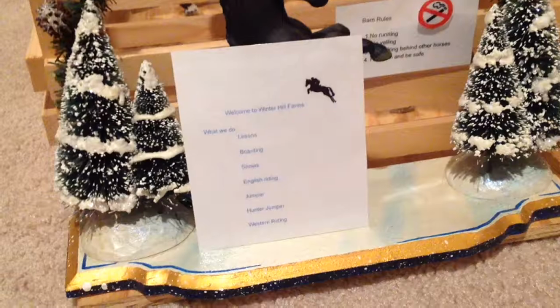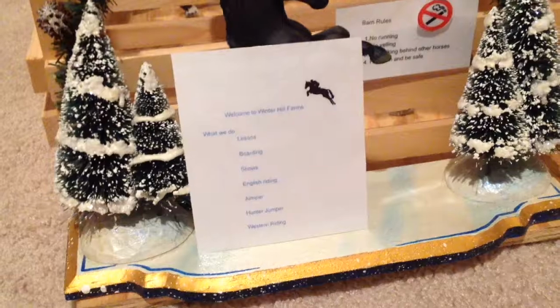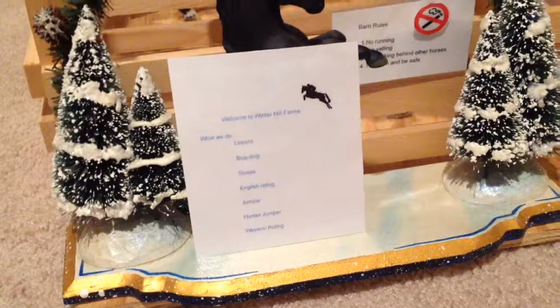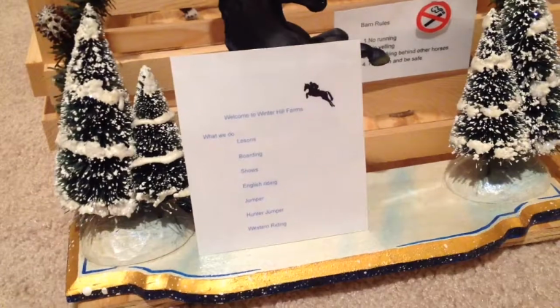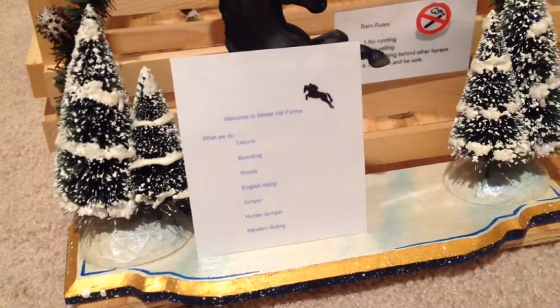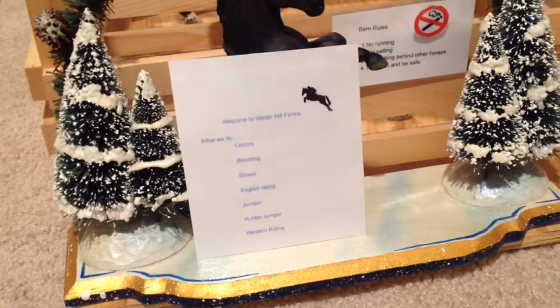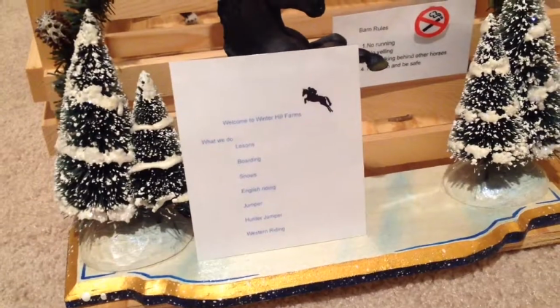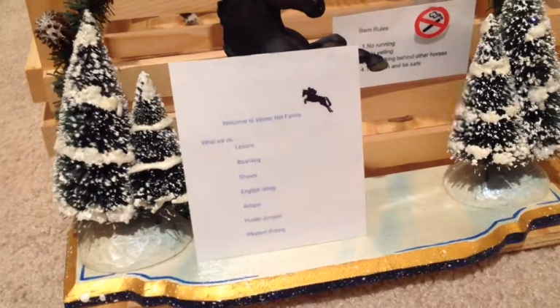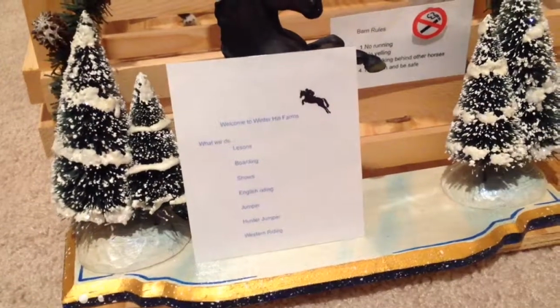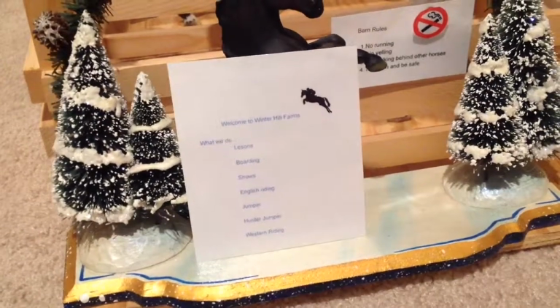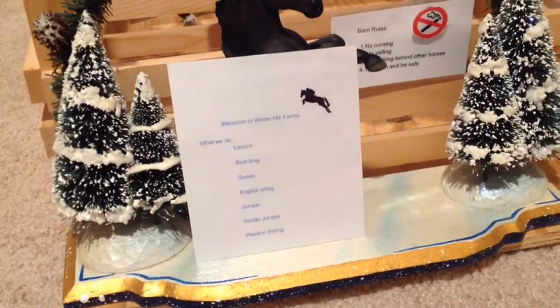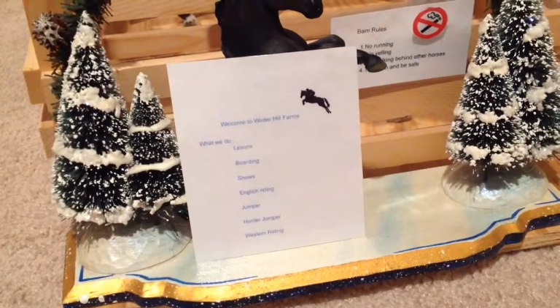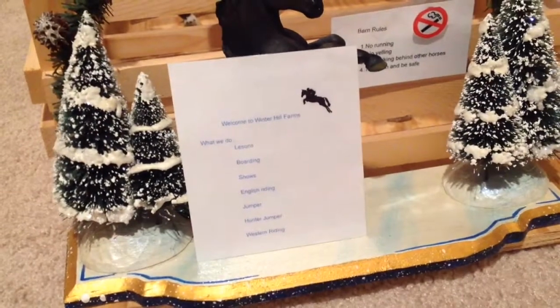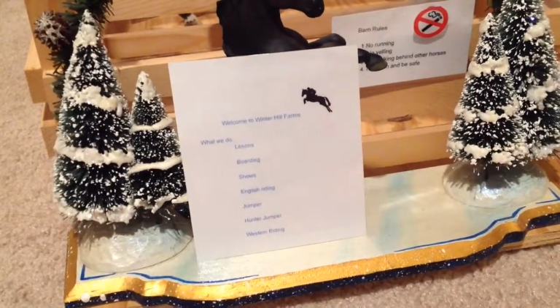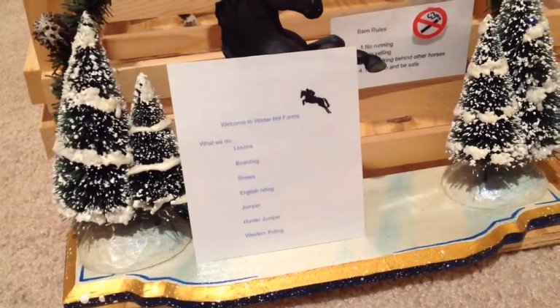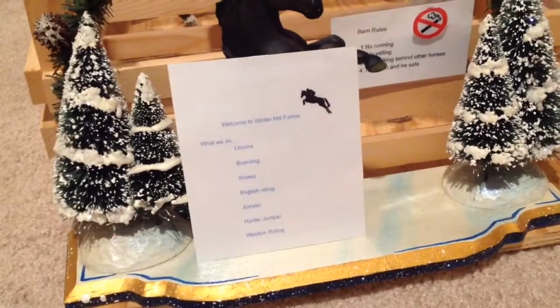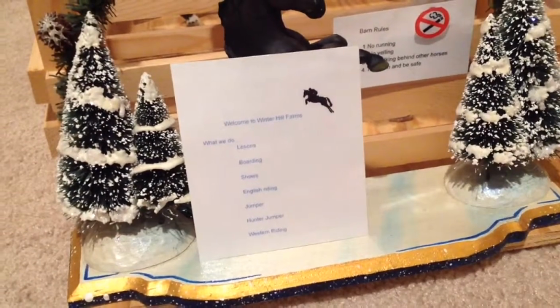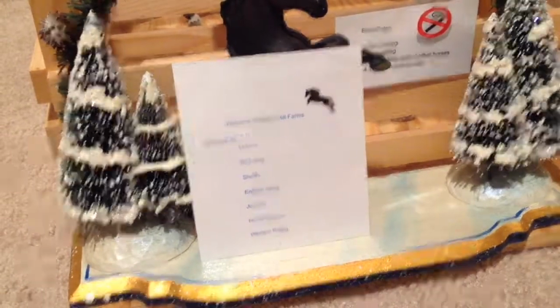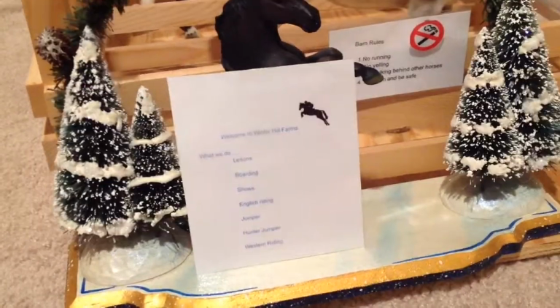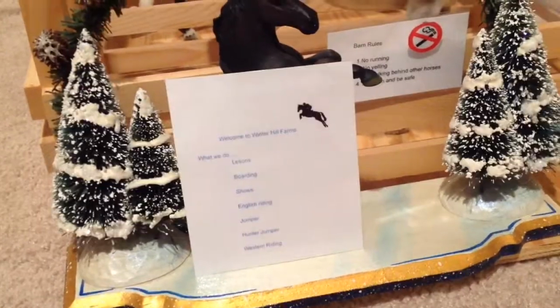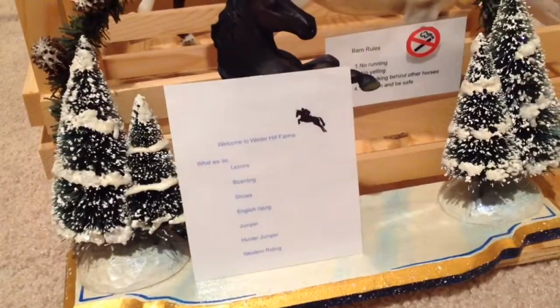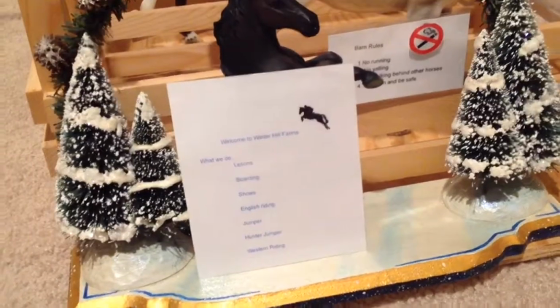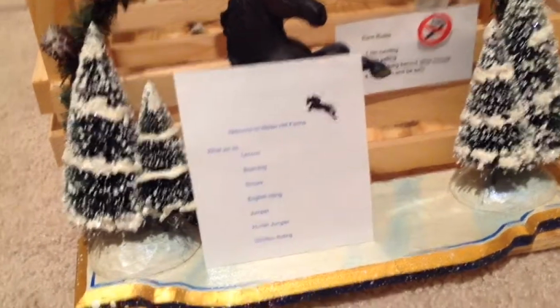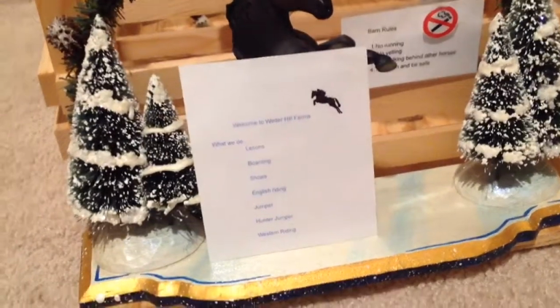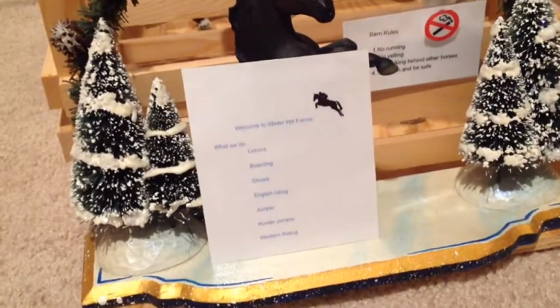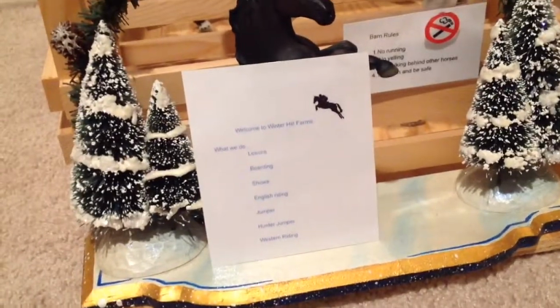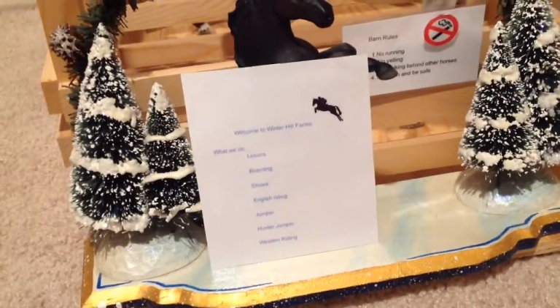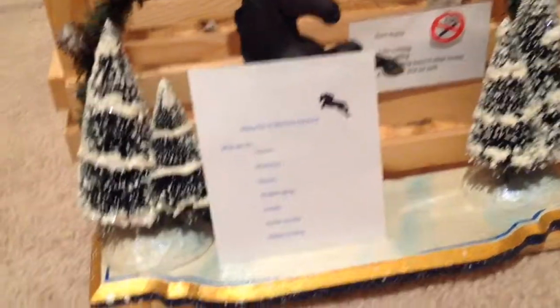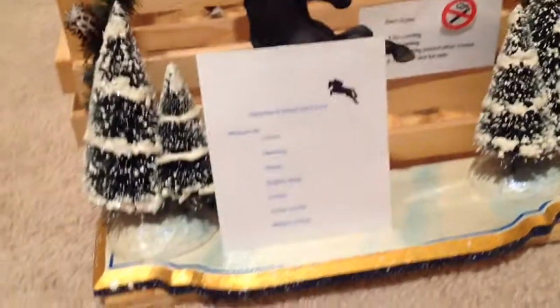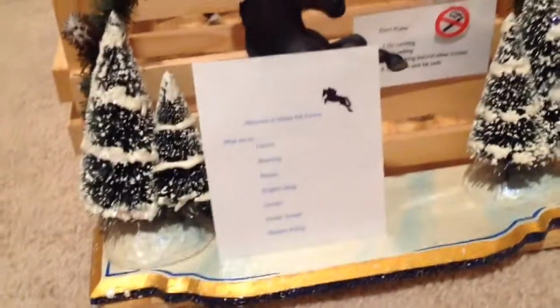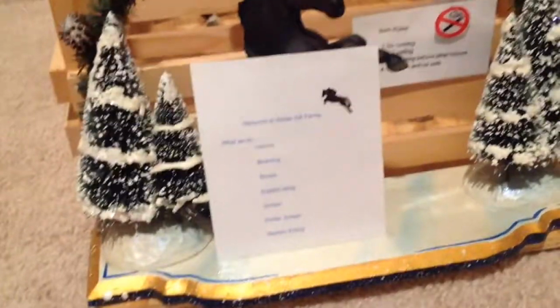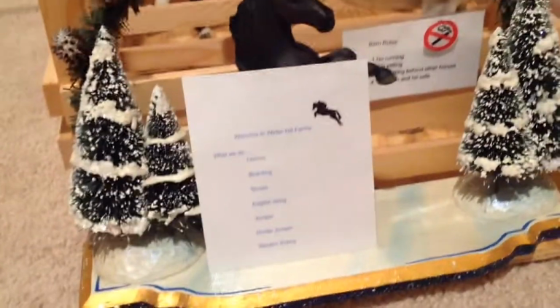Hey guys, Patton Dunbar here, and we're doing an updated barn tour.